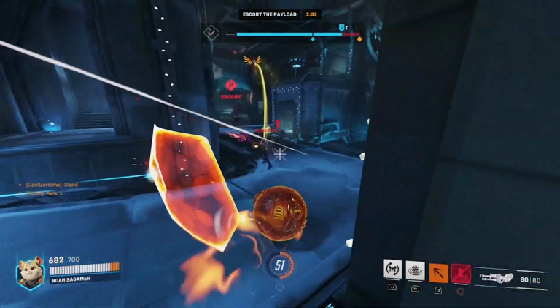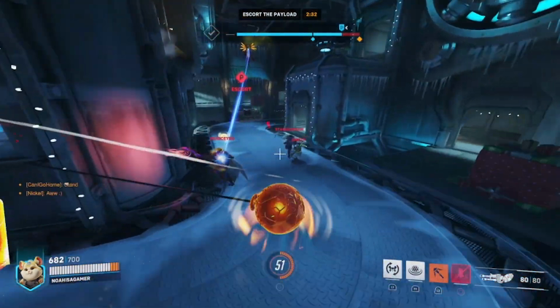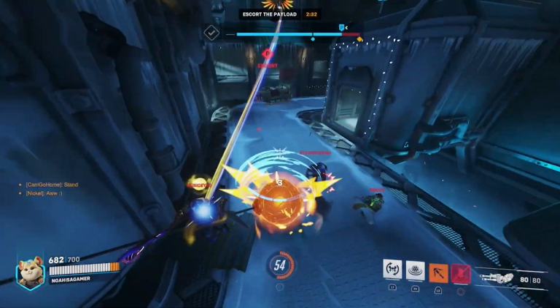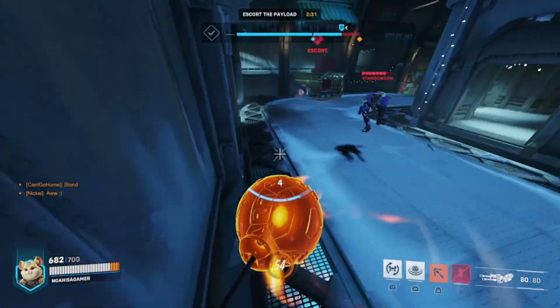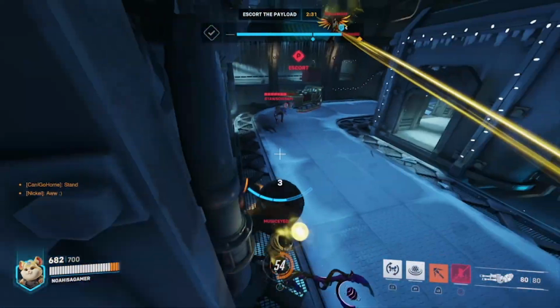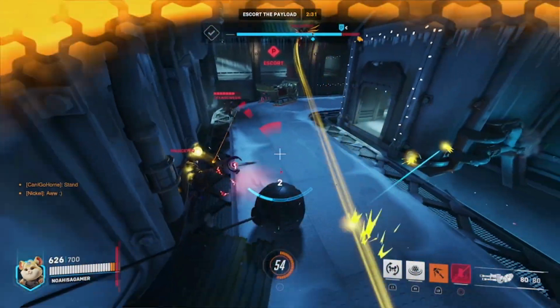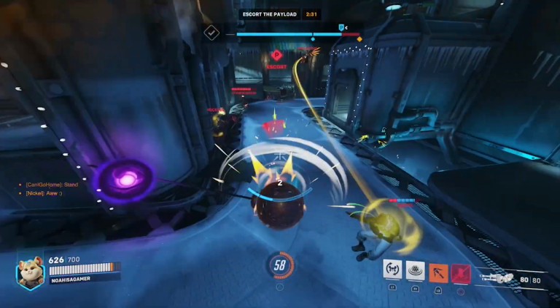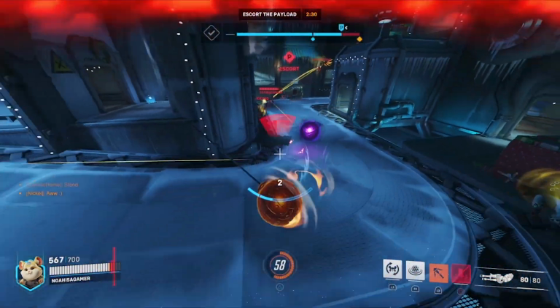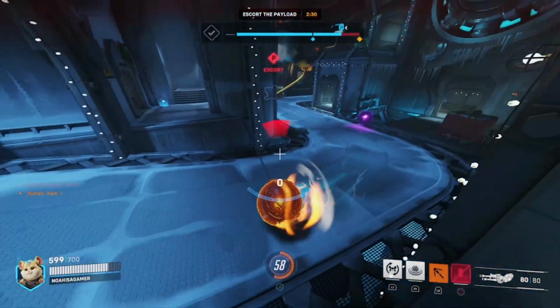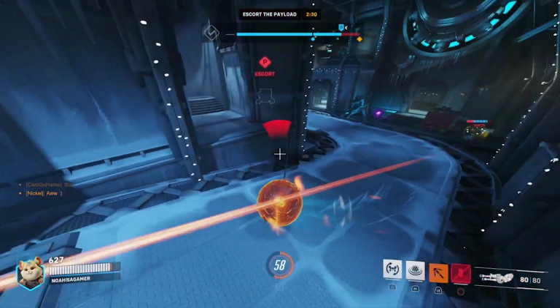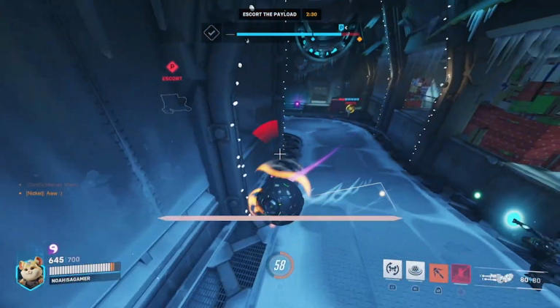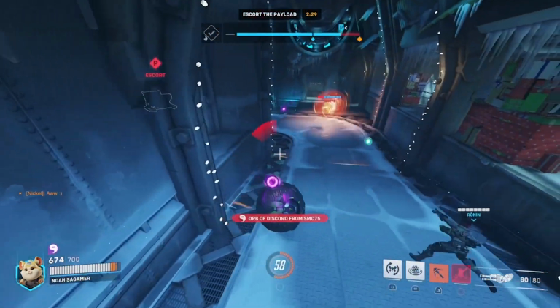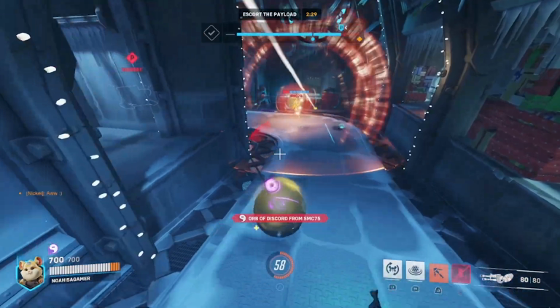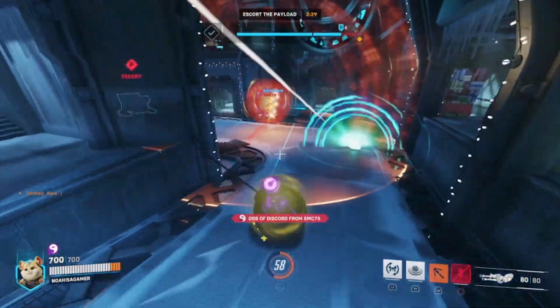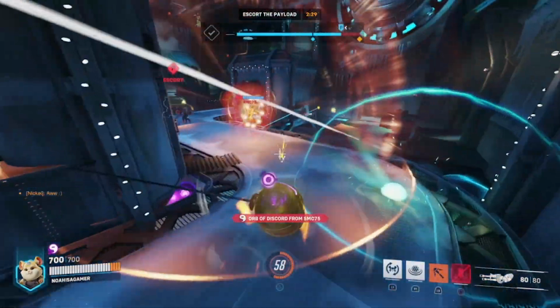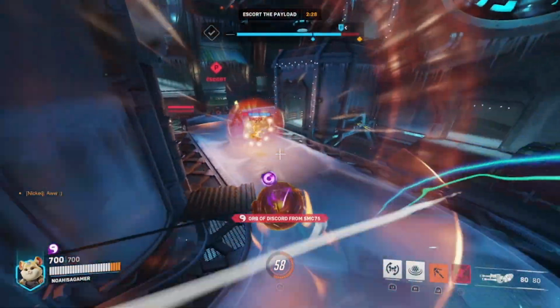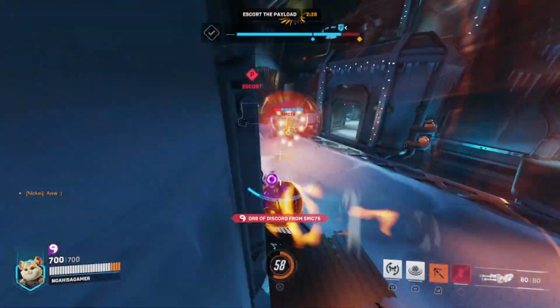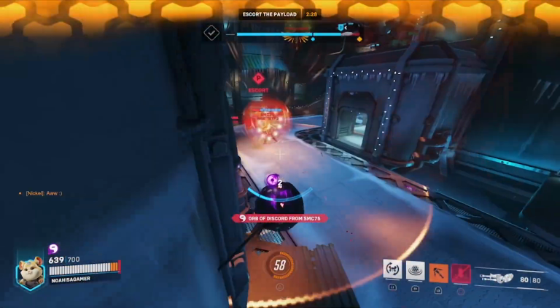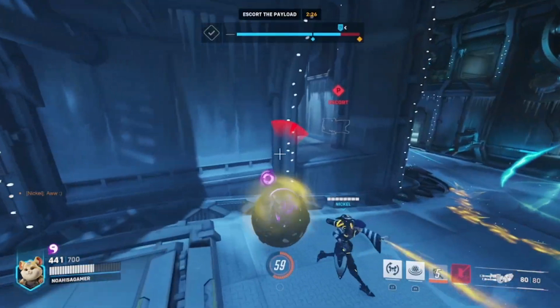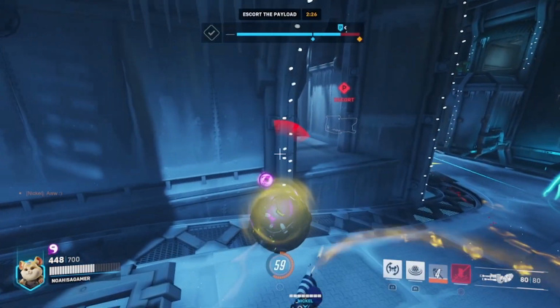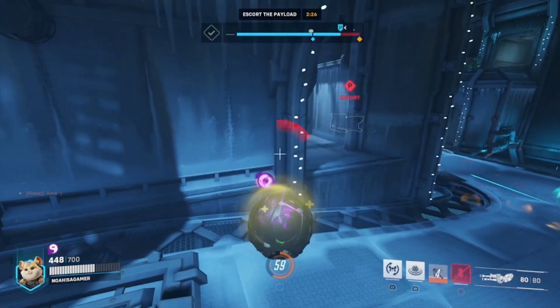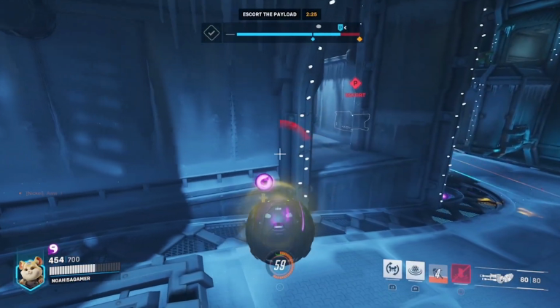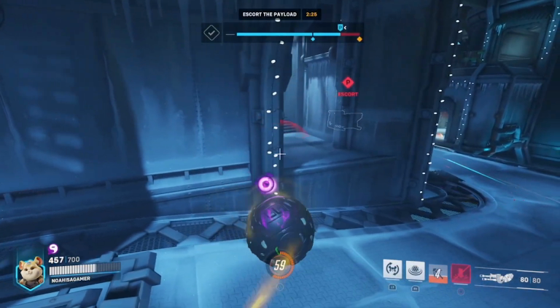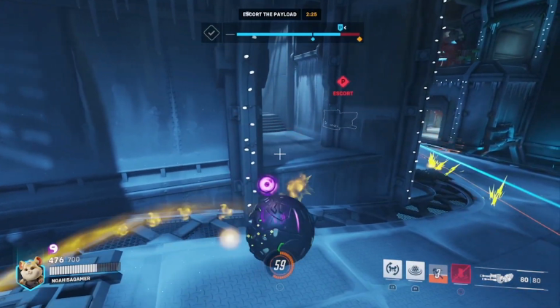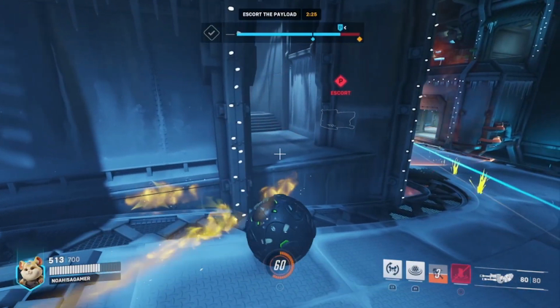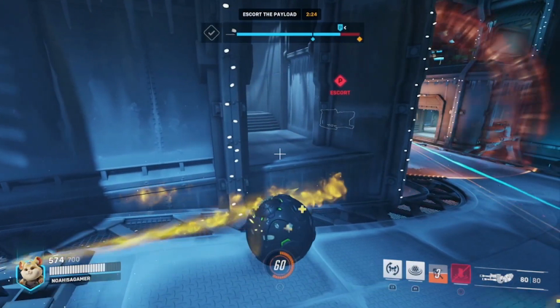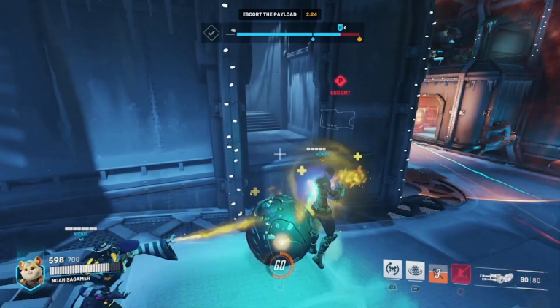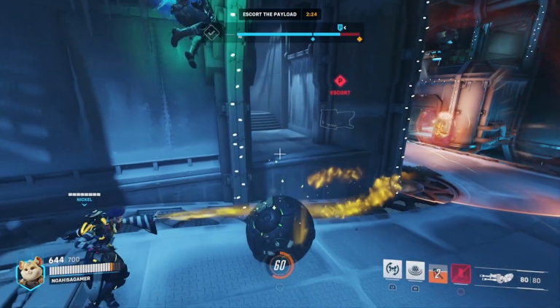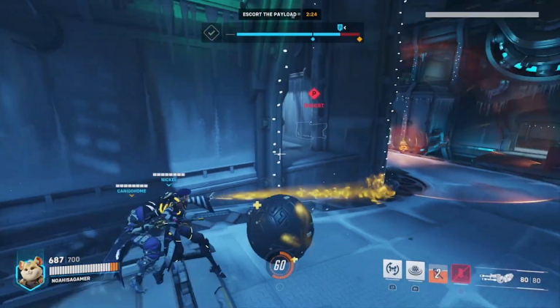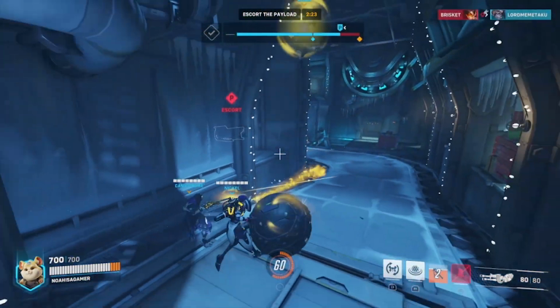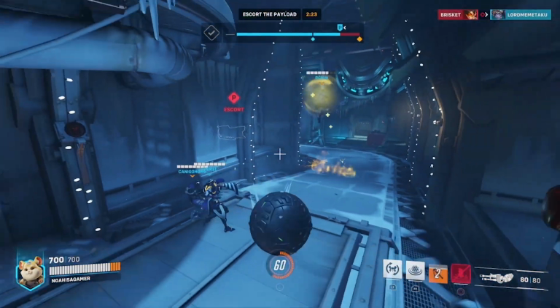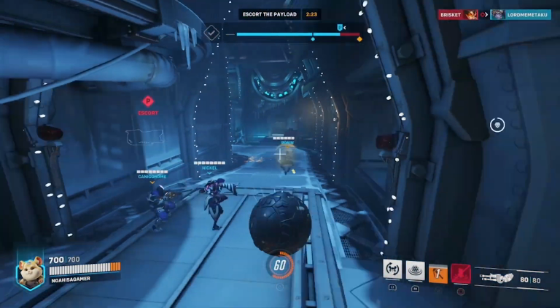What I'm gonna do is round this corner and create space for my team to push the advantage, and make a Zenyatta waste his ult, which is pretty nice. Can't complain about that.